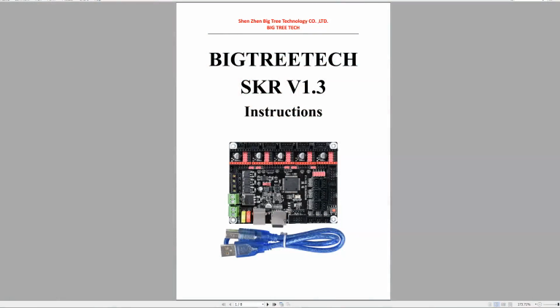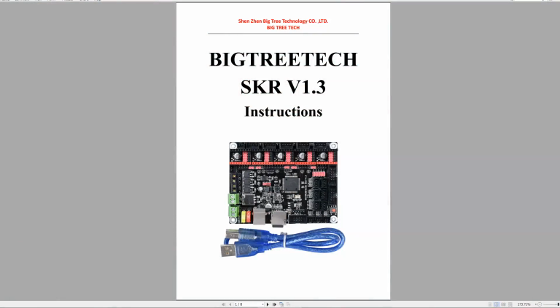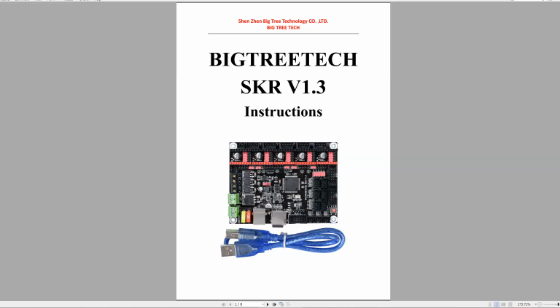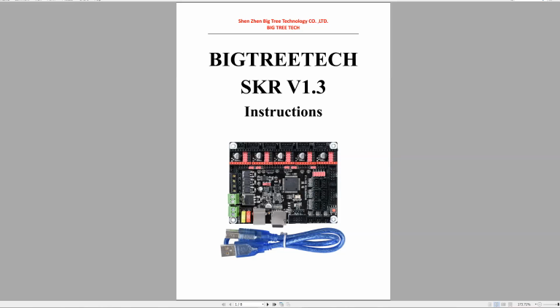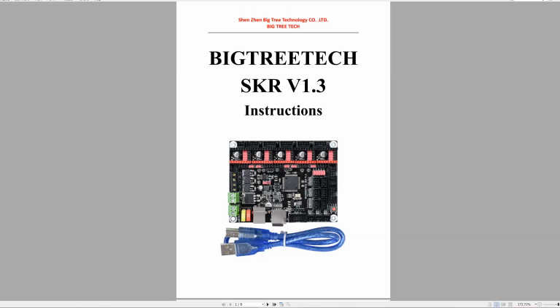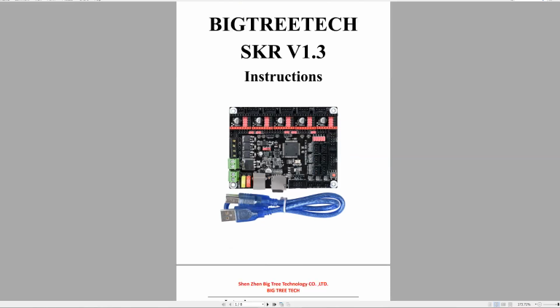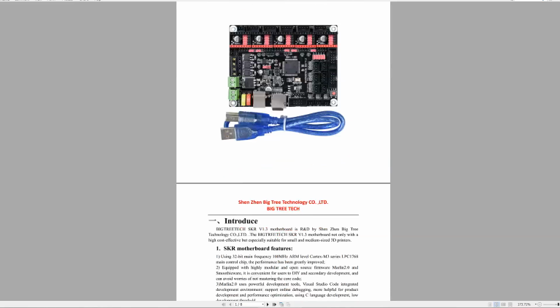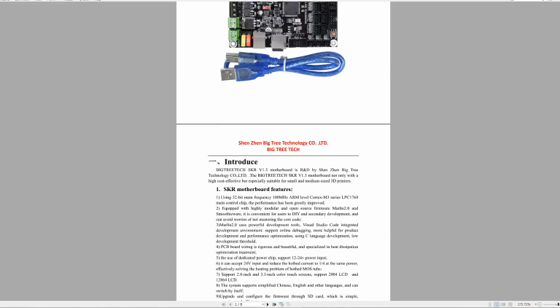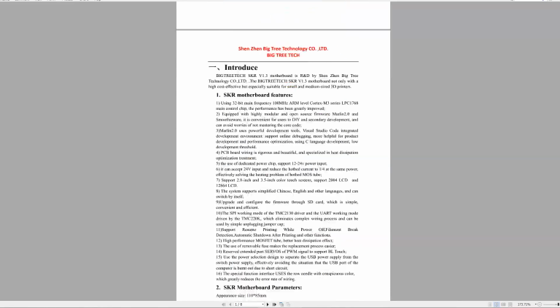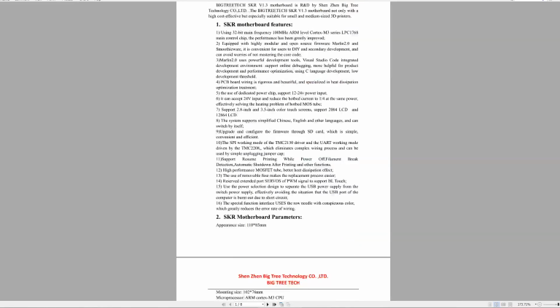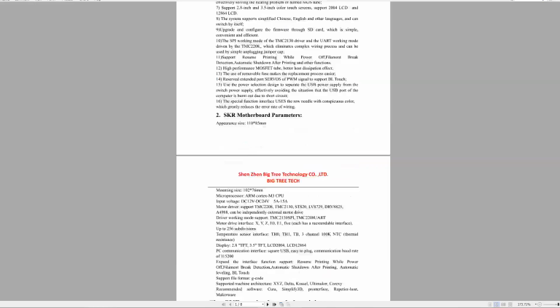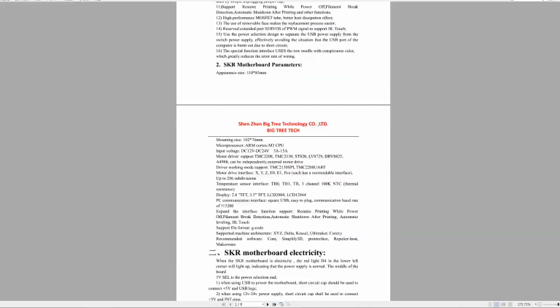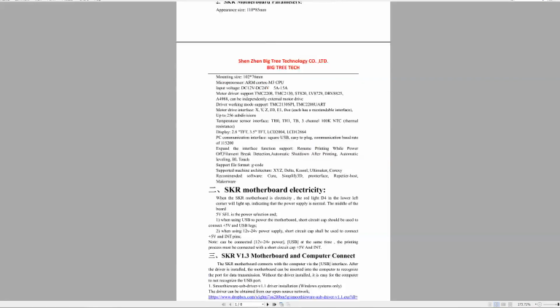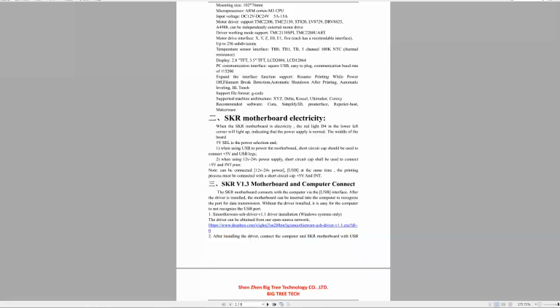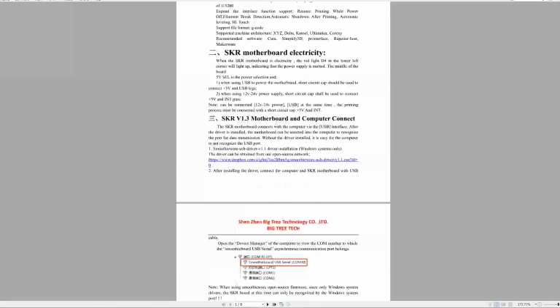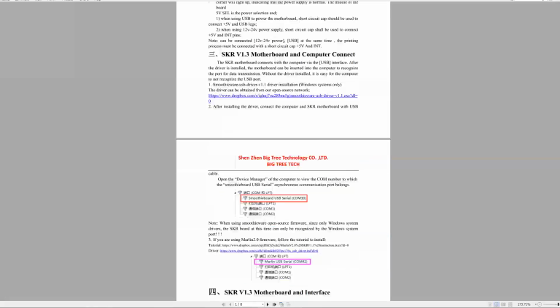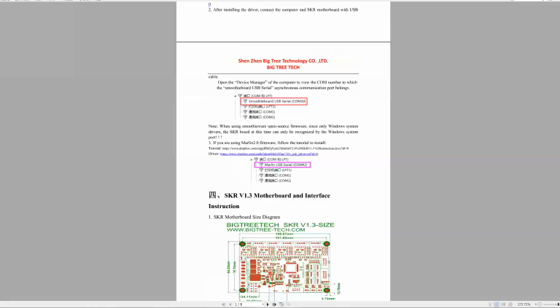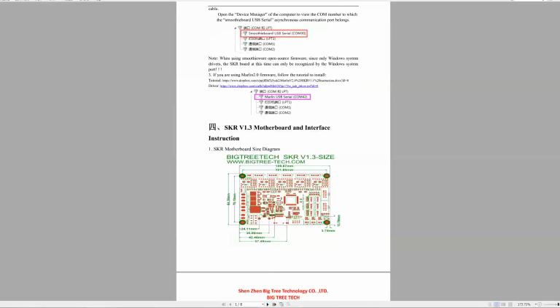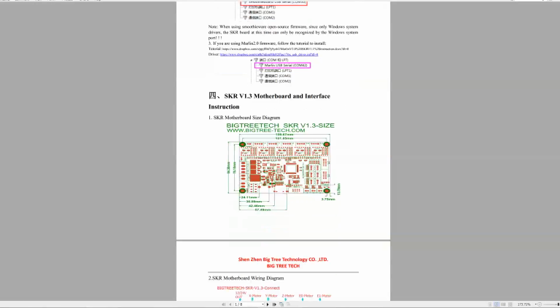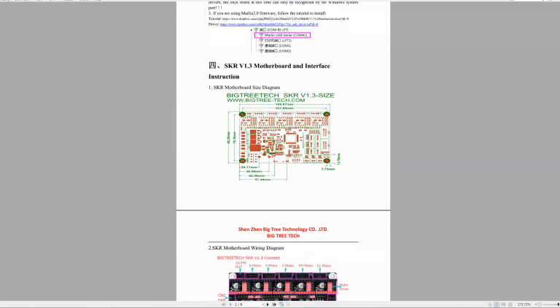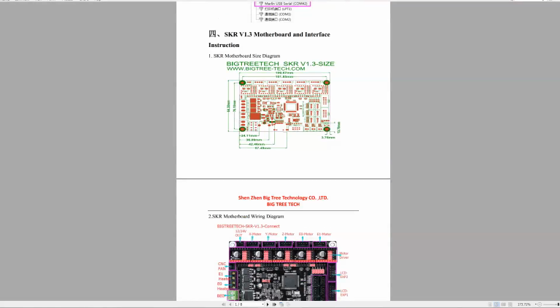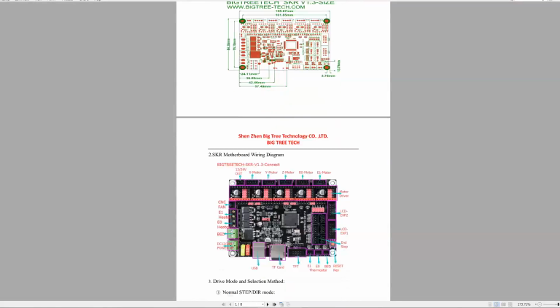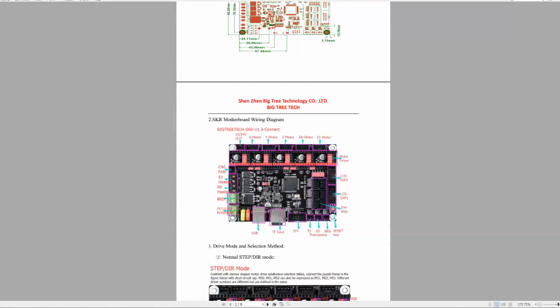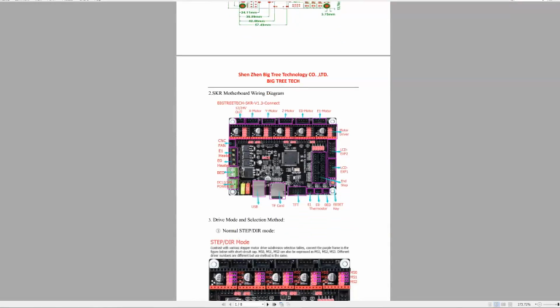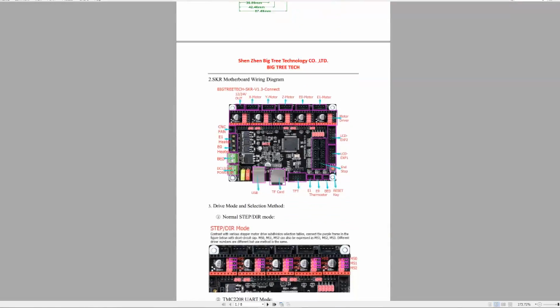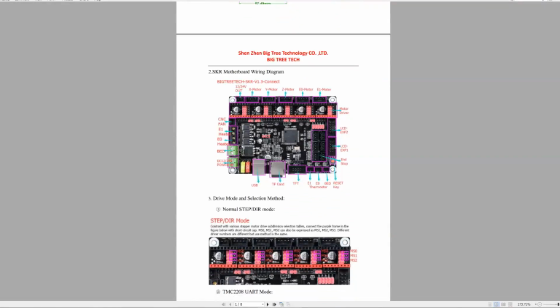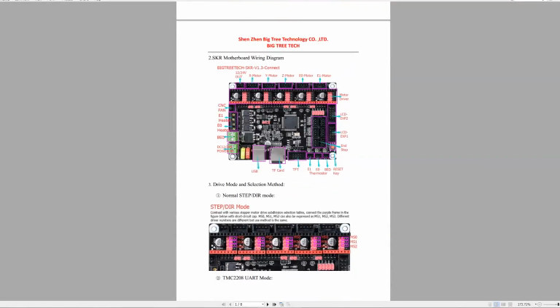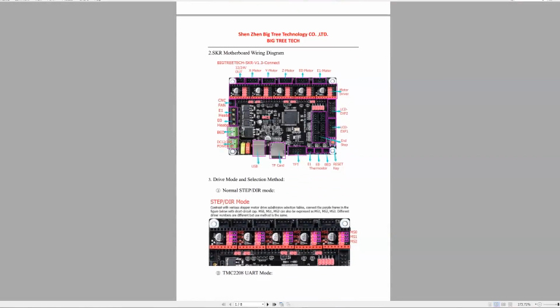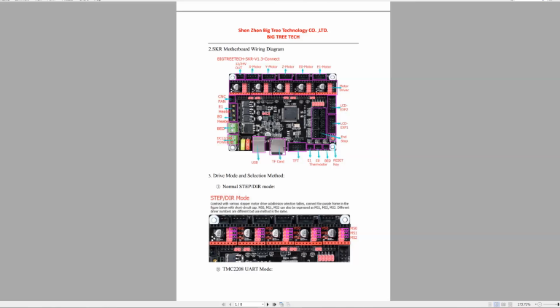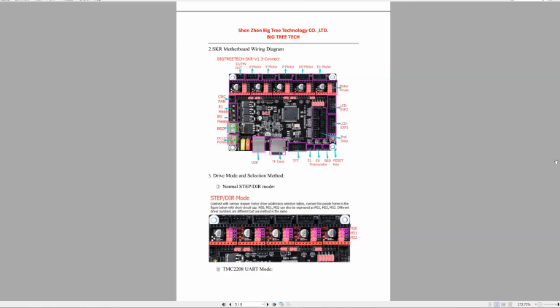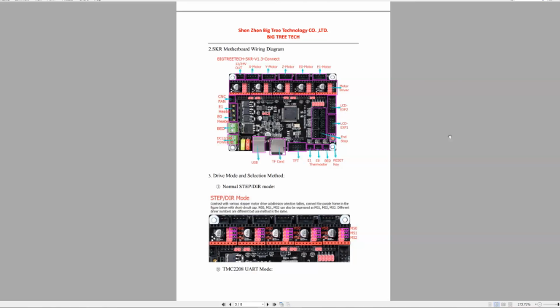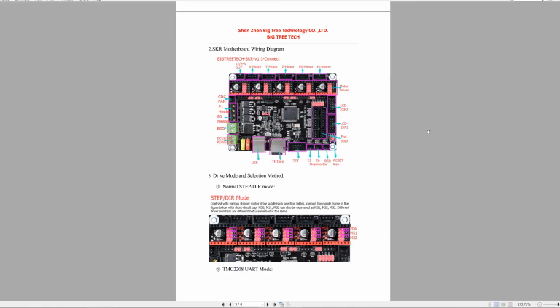BigTreeTech have done a decent job with their instruction manual, although it is in Chinglish, and it is available from their website.